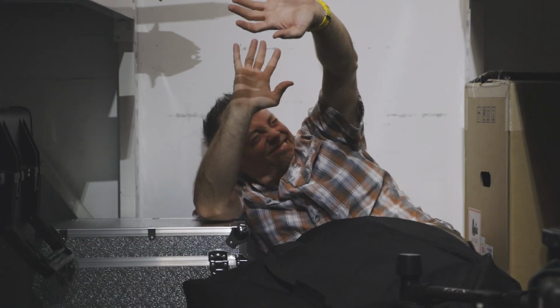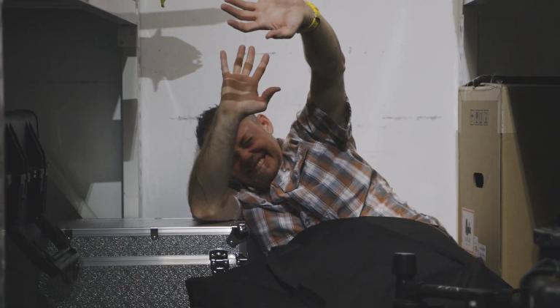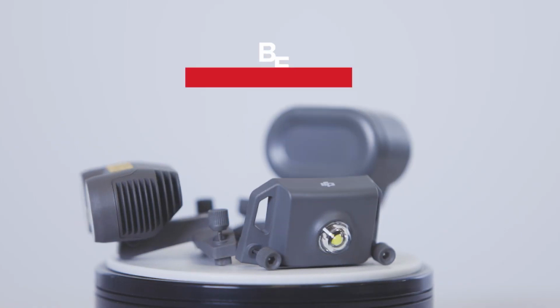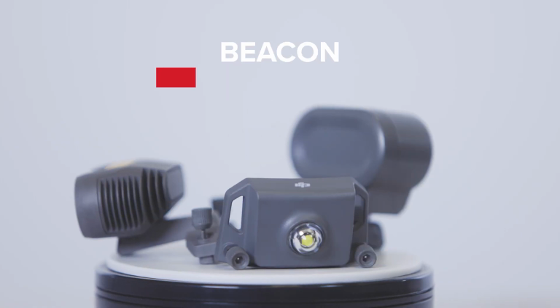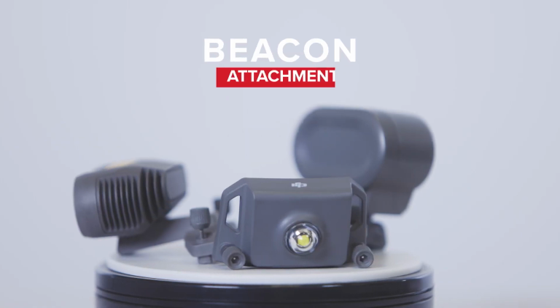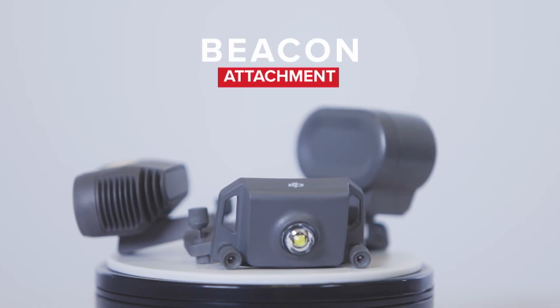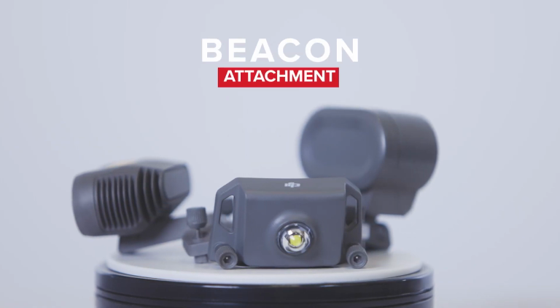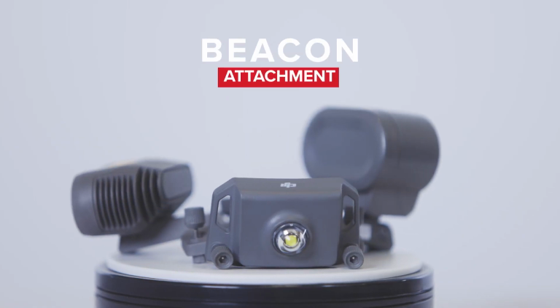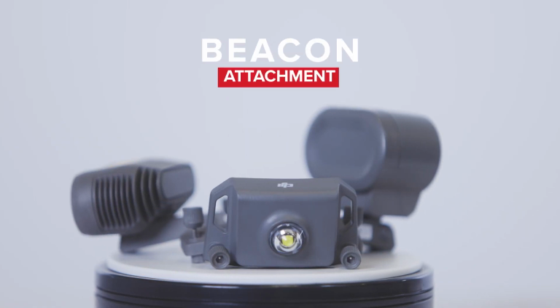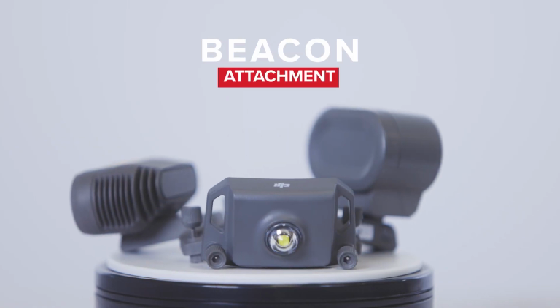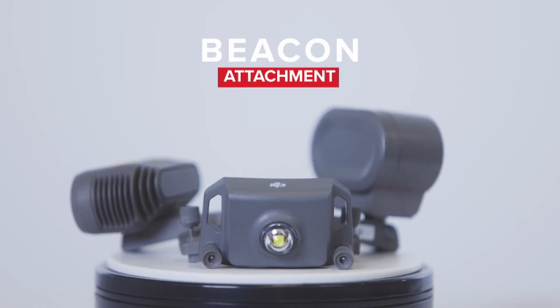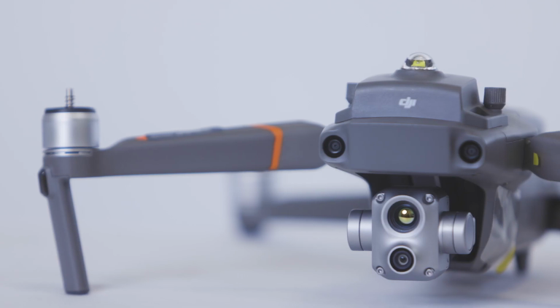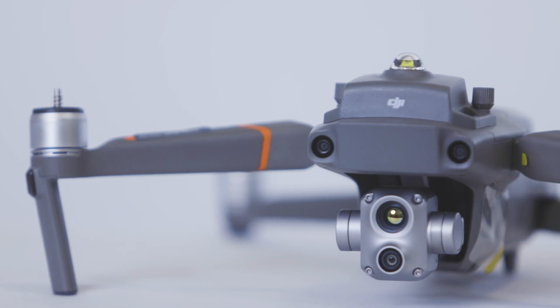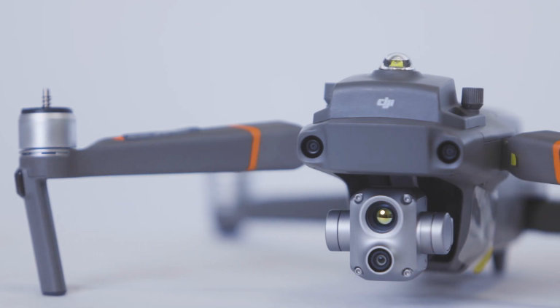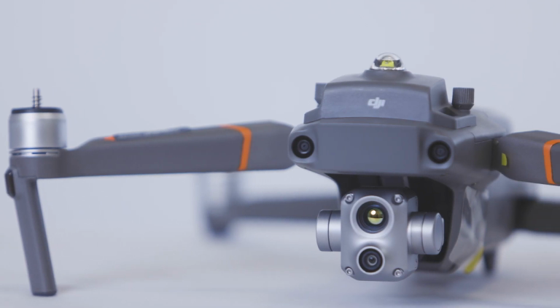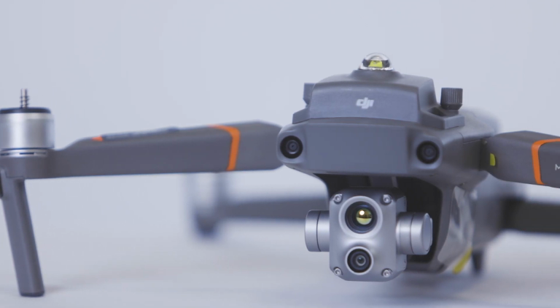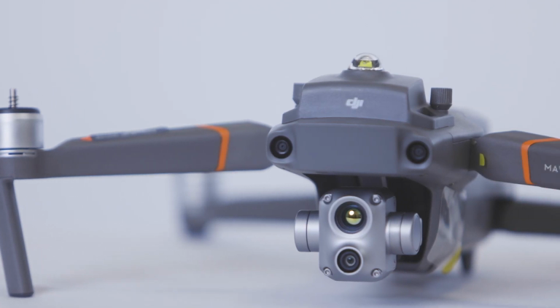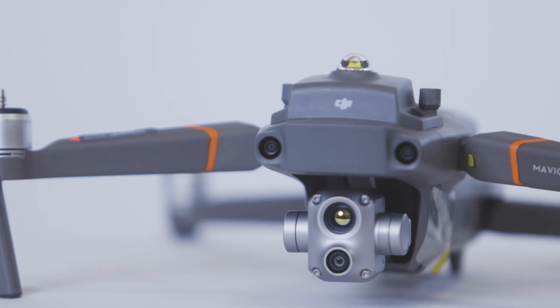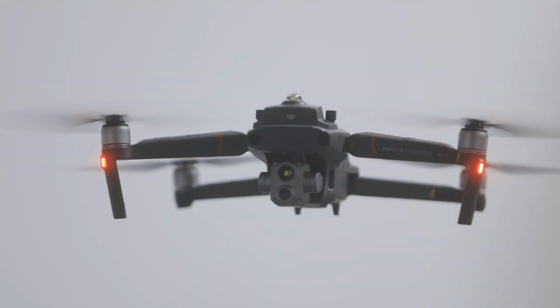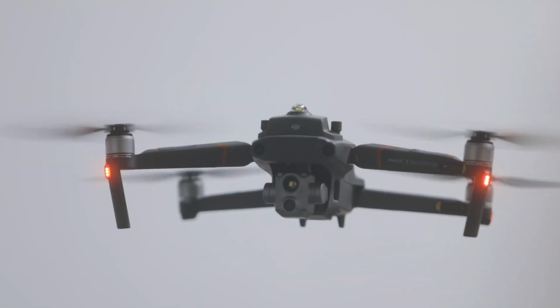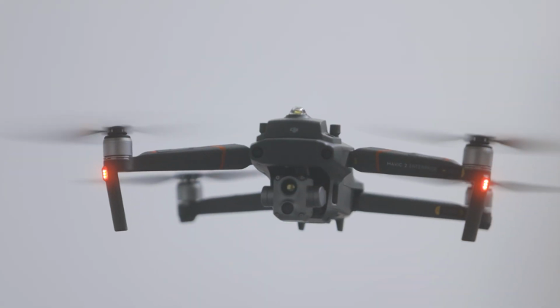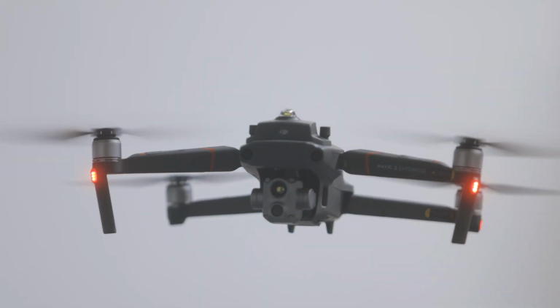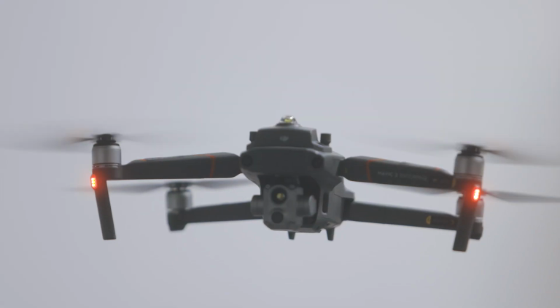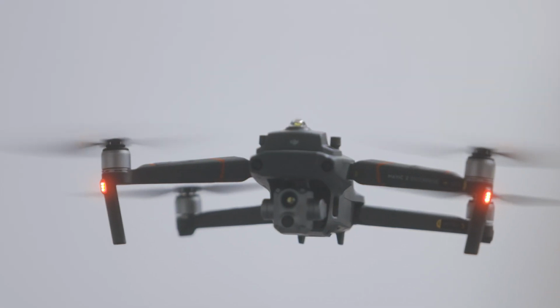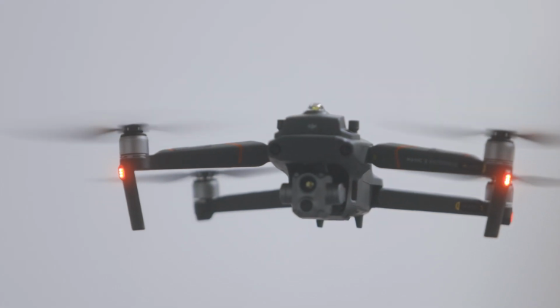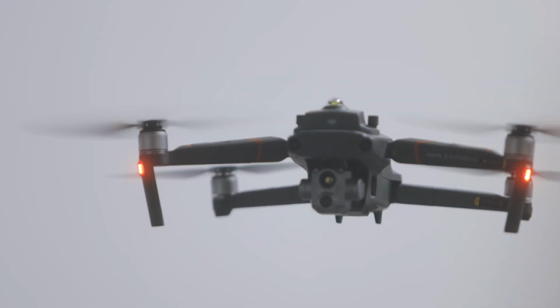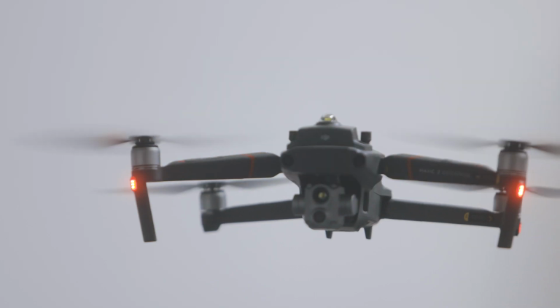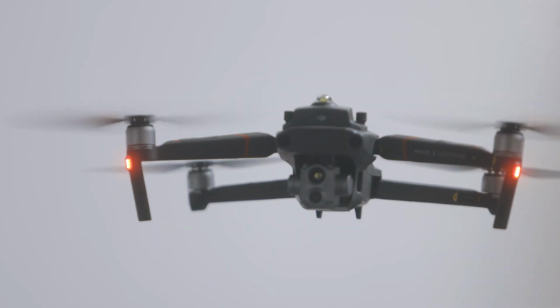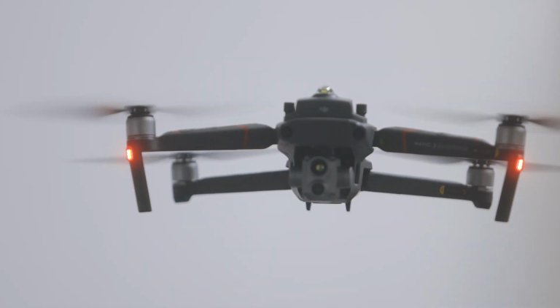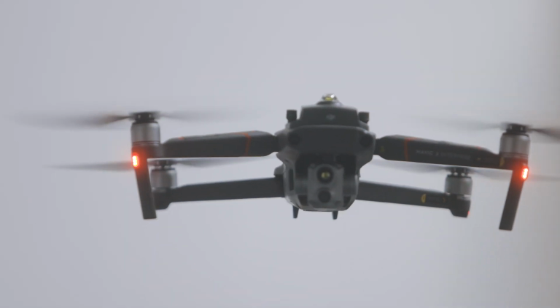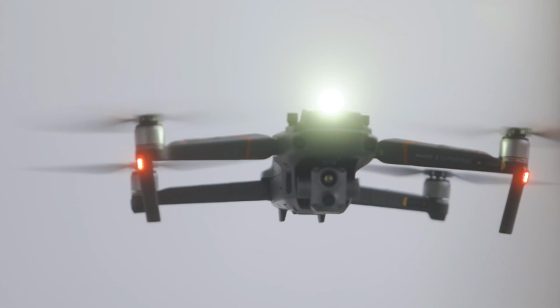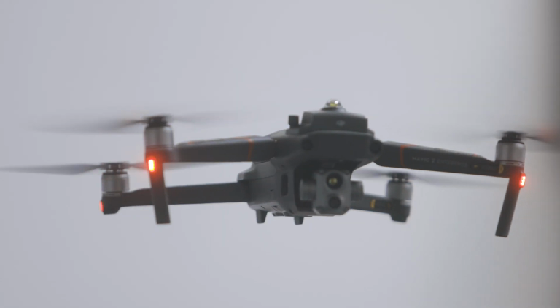The beacon attachment allows the operator to have eyes on the drone in tough conditions or even at night. It also just looks pretty cool.